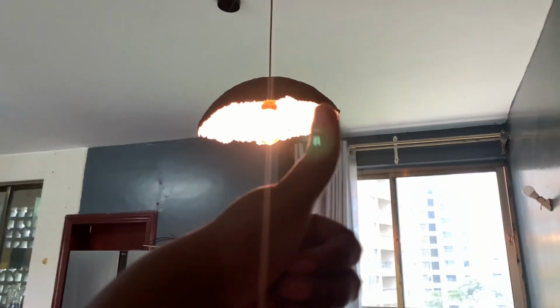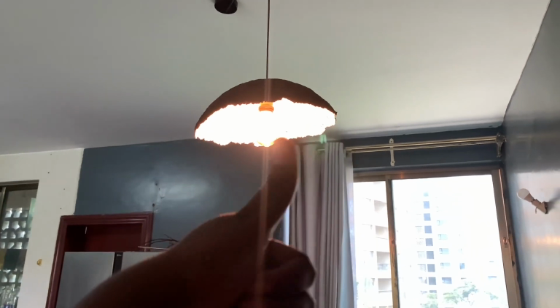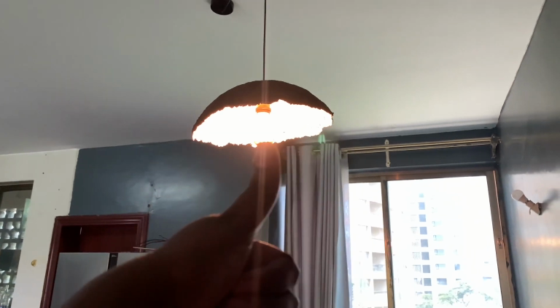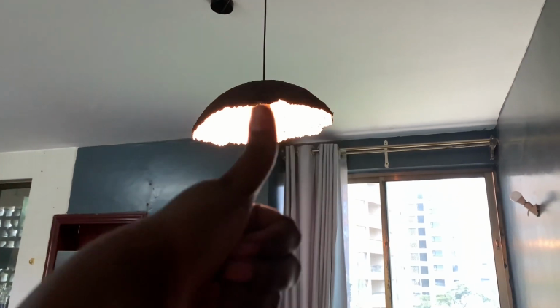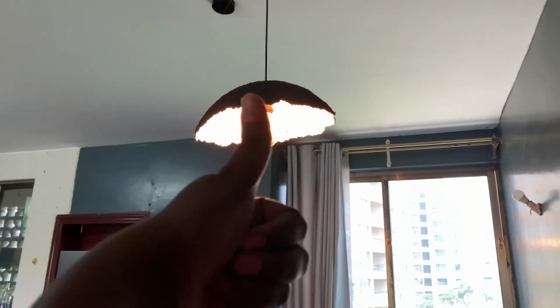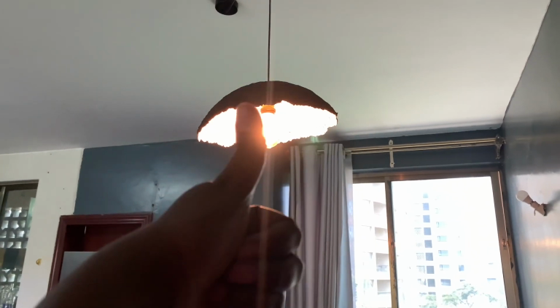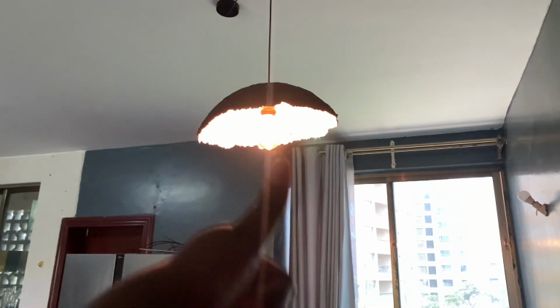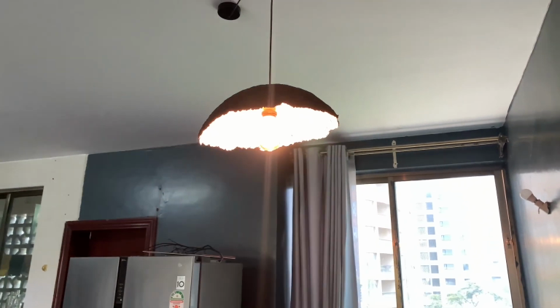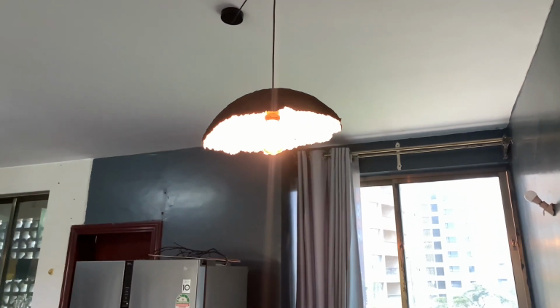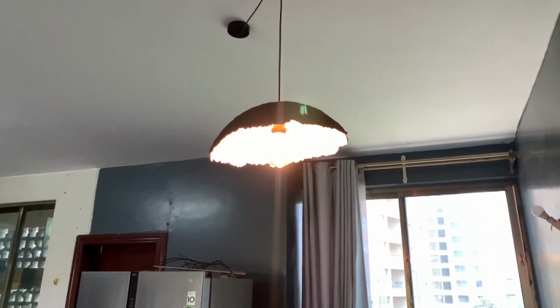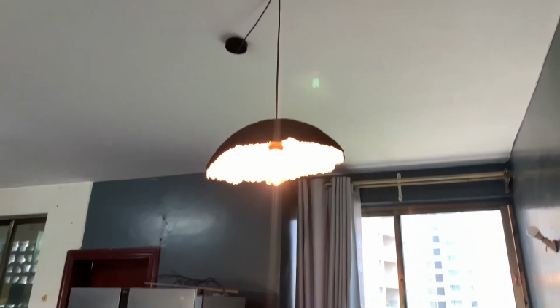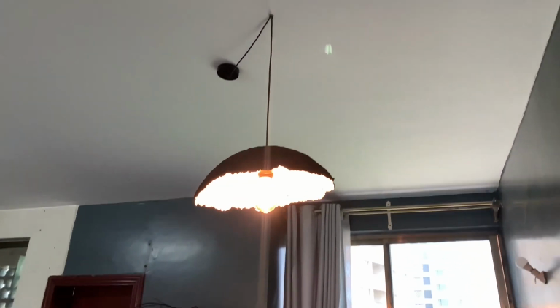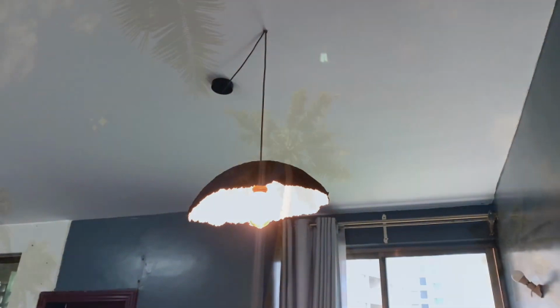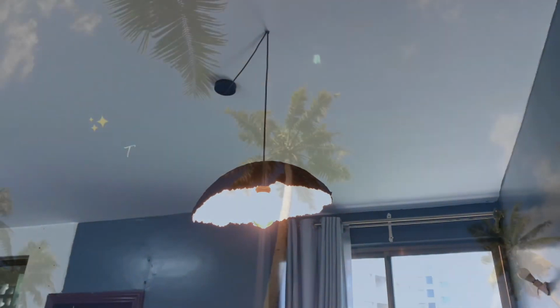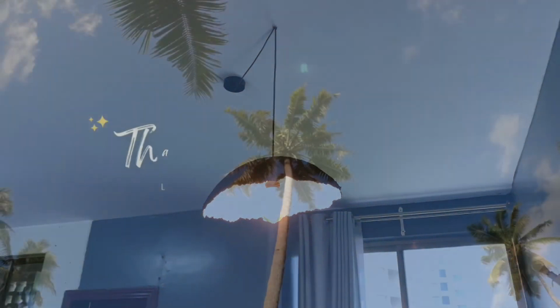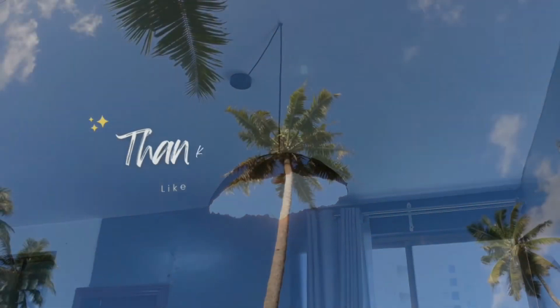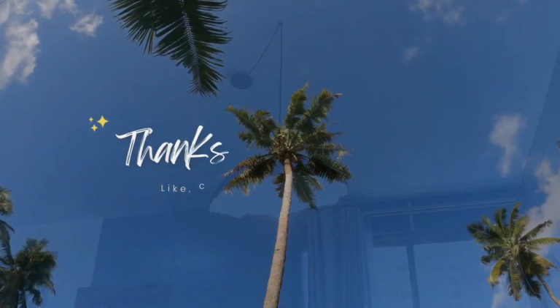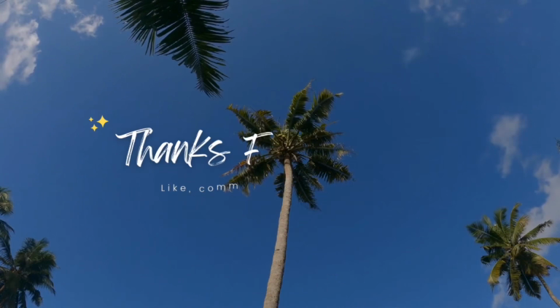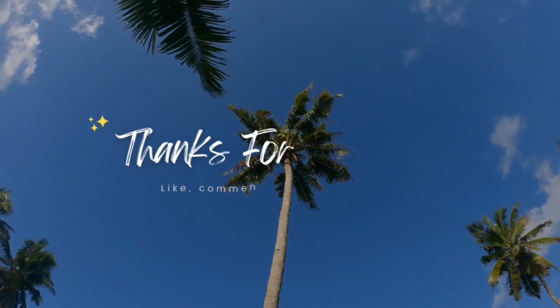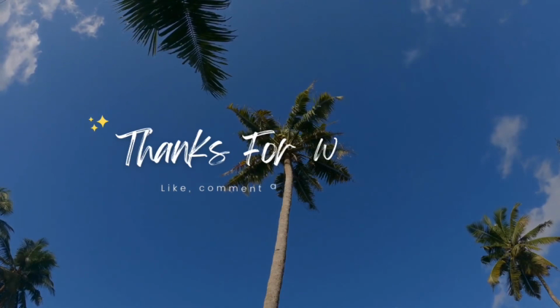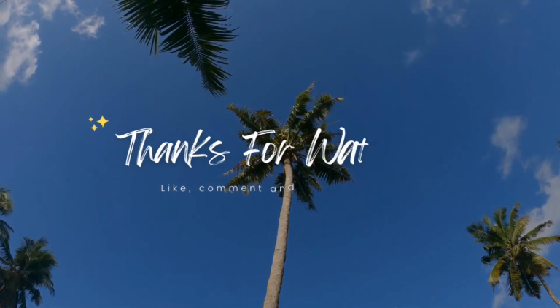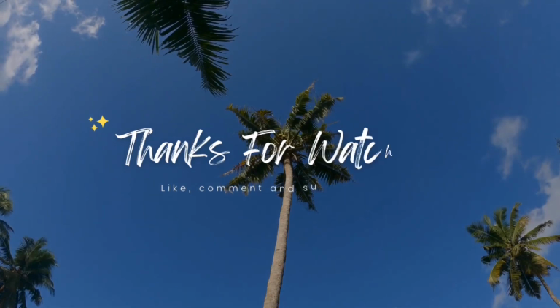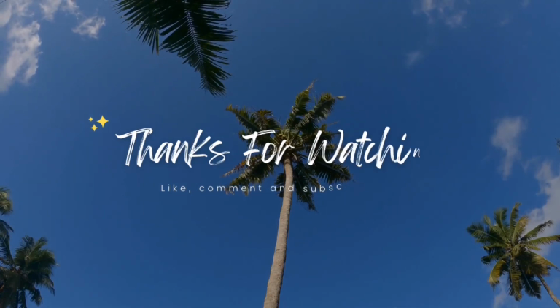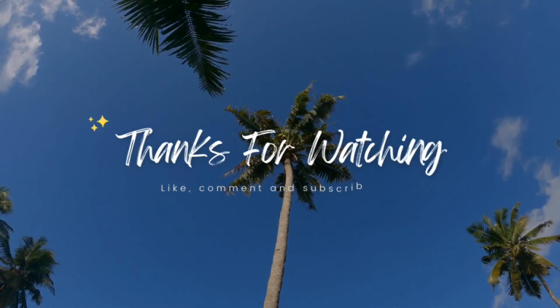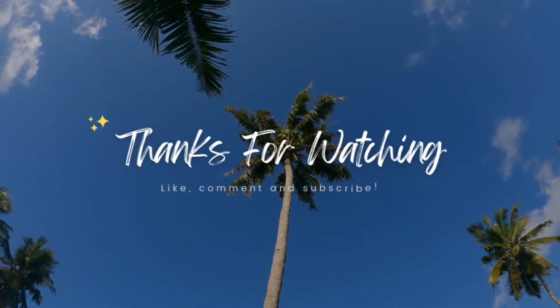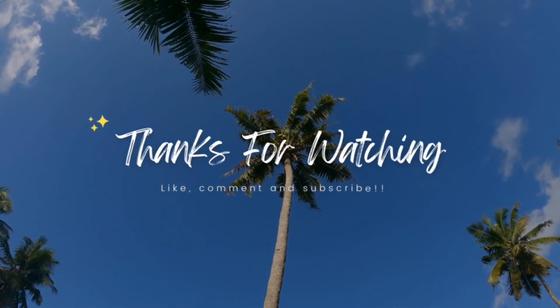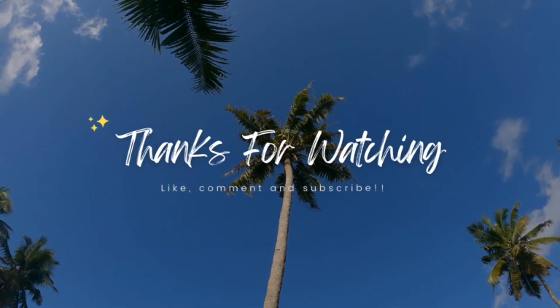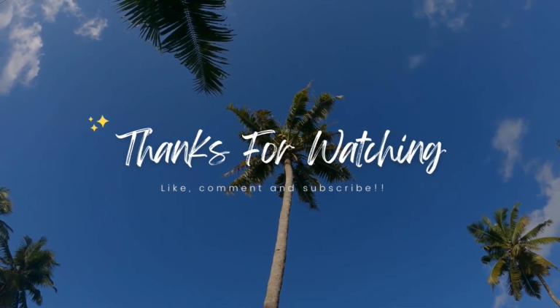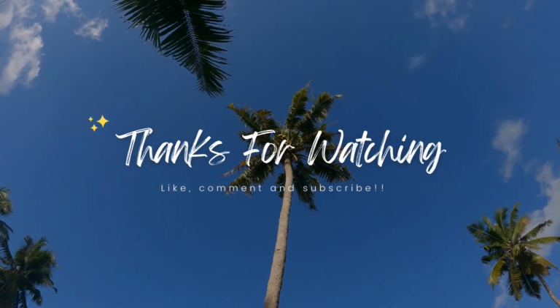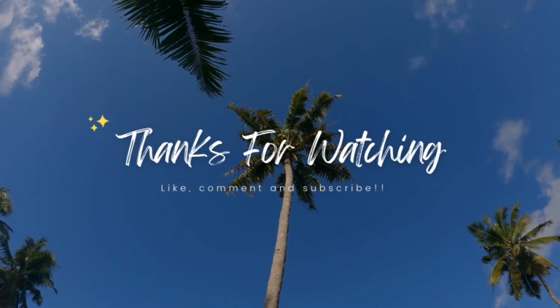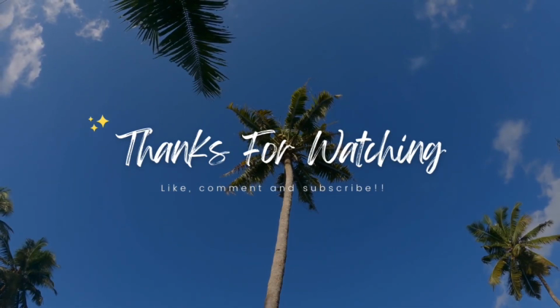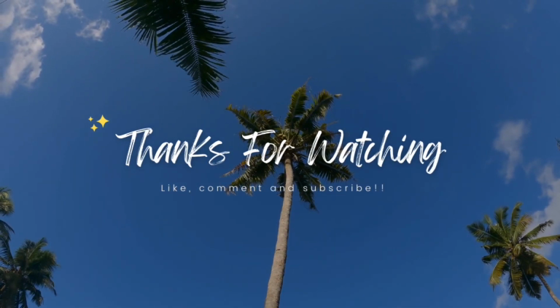I hope you enjoyed this DIY — I'm going to see you on the next one. Bye!